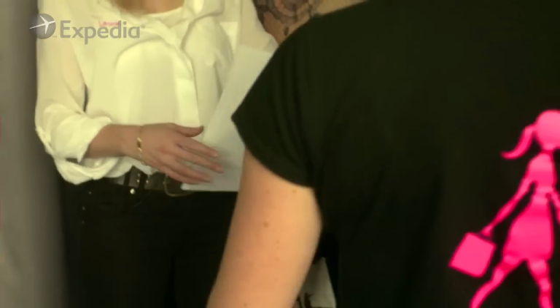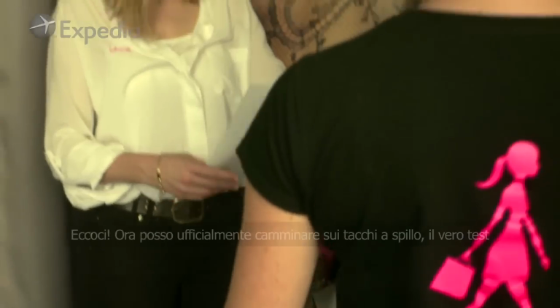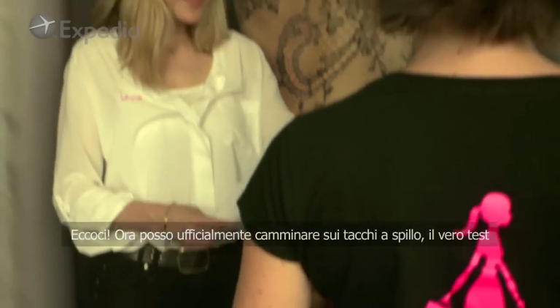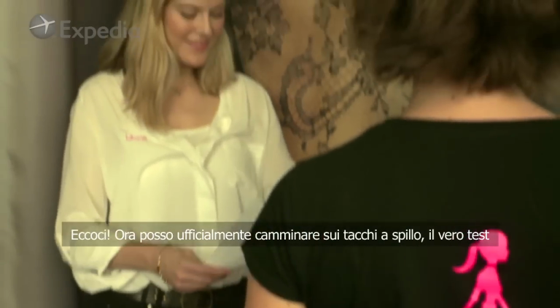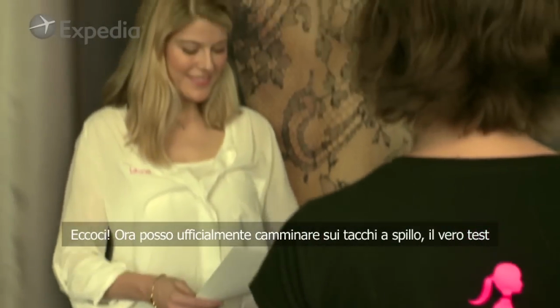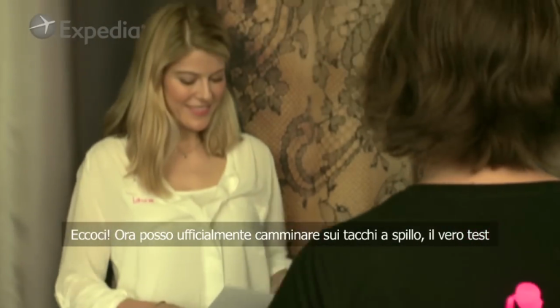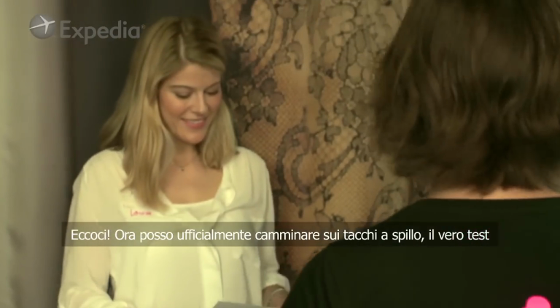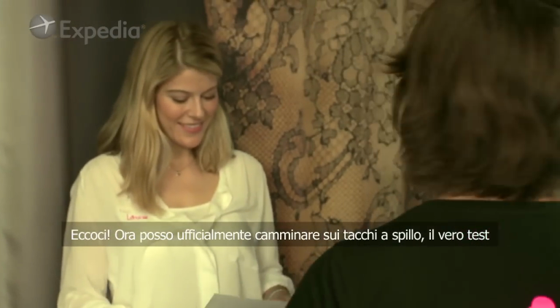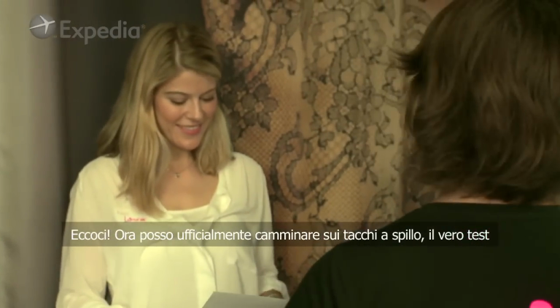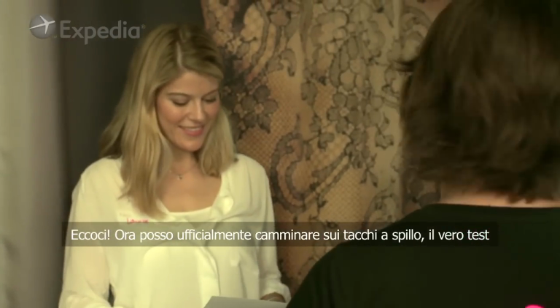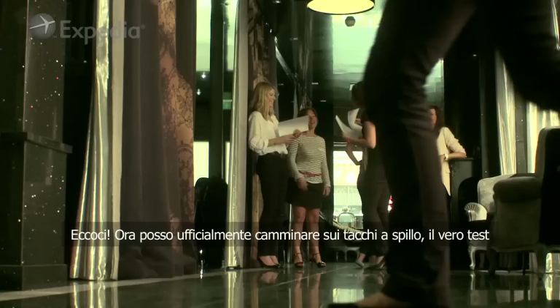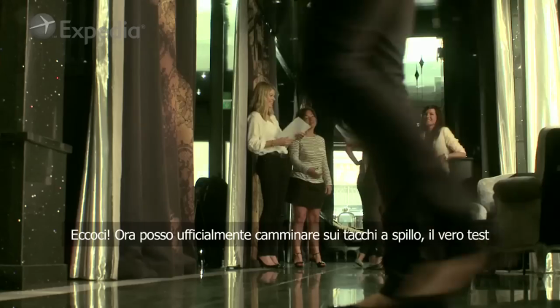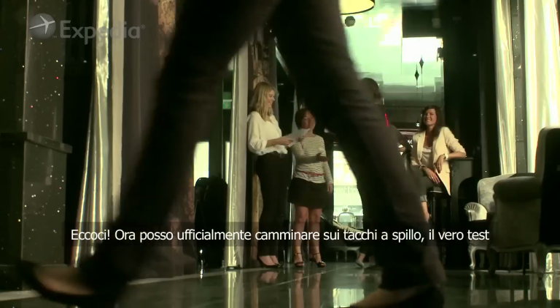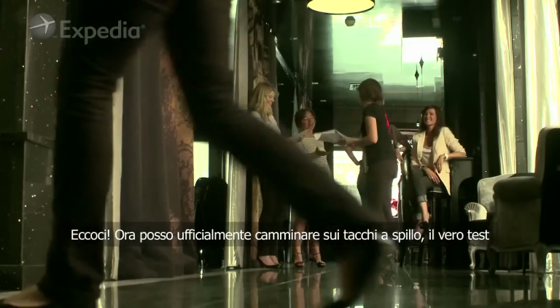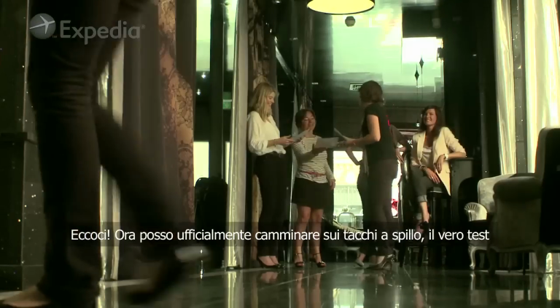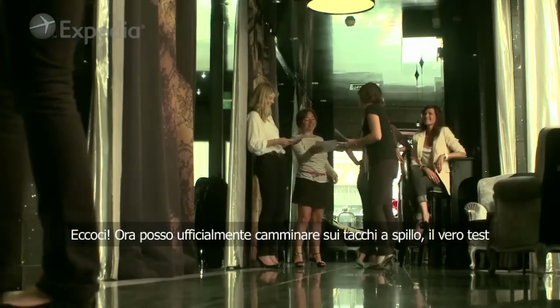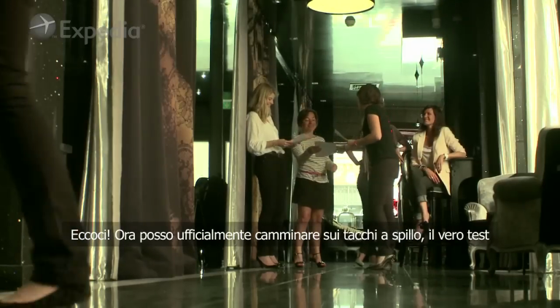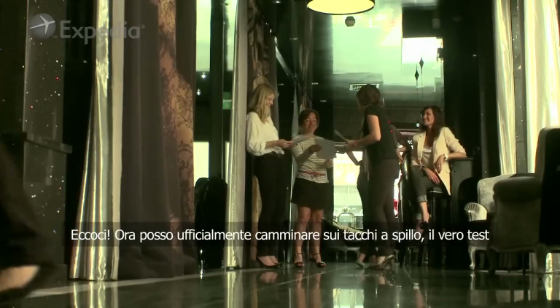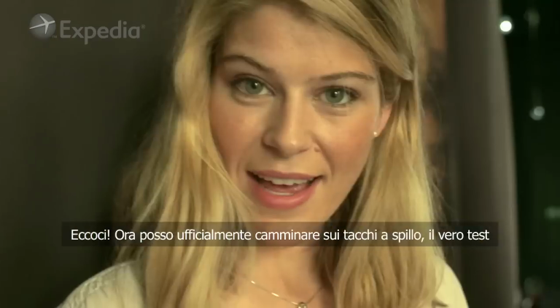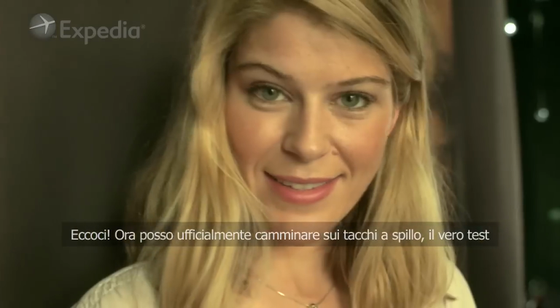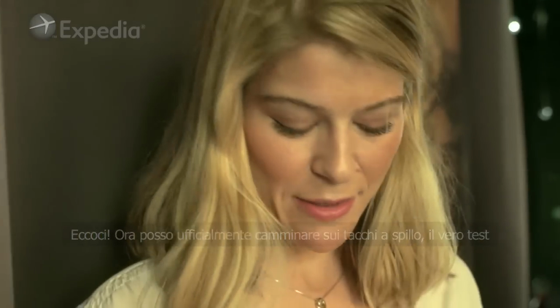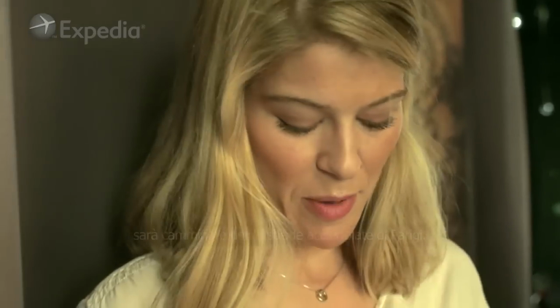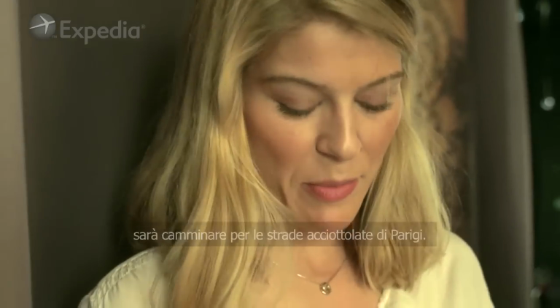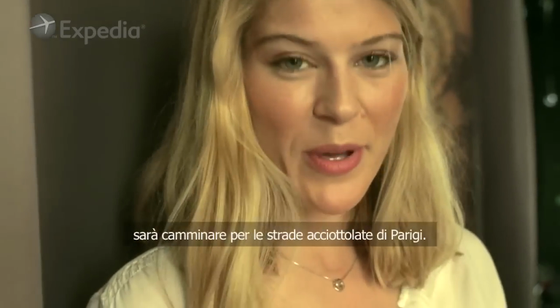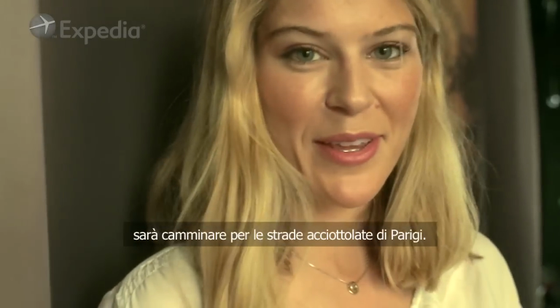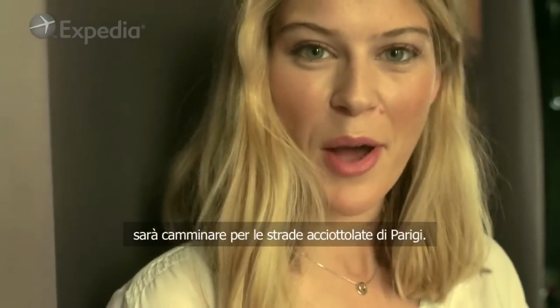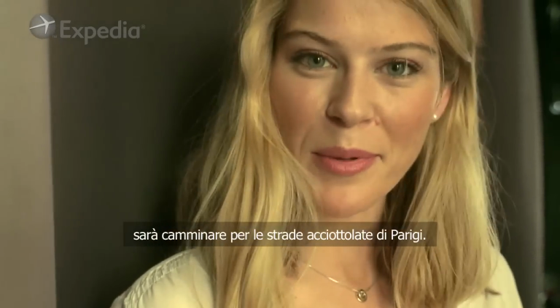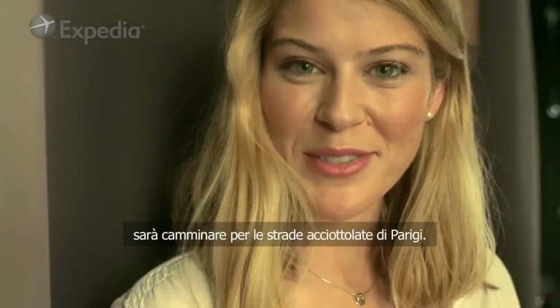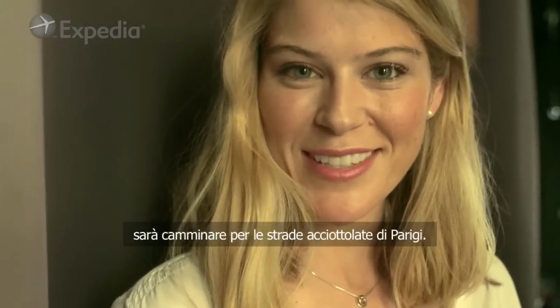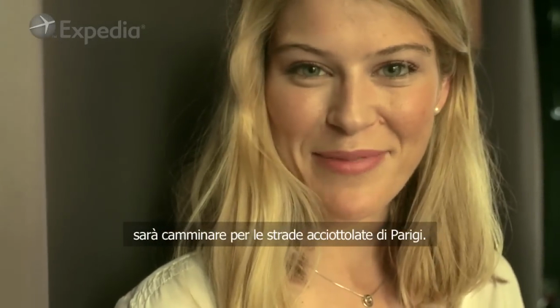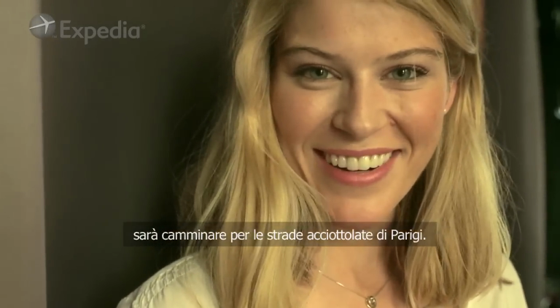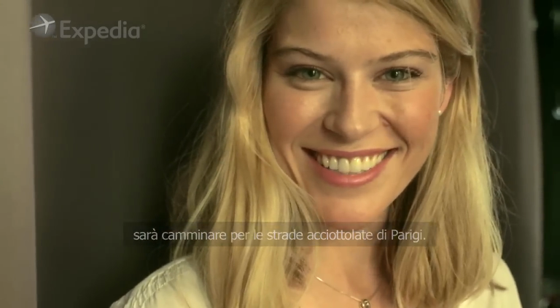There we go — I can officially walk in heels. The real test will be walking the cobbled streets of Paris. Cheers.